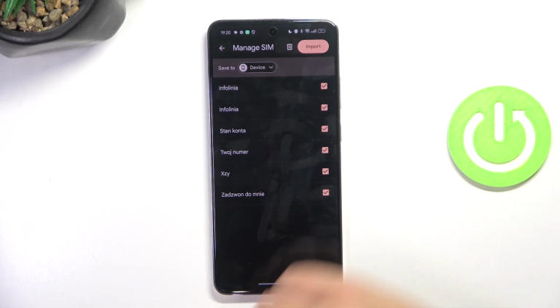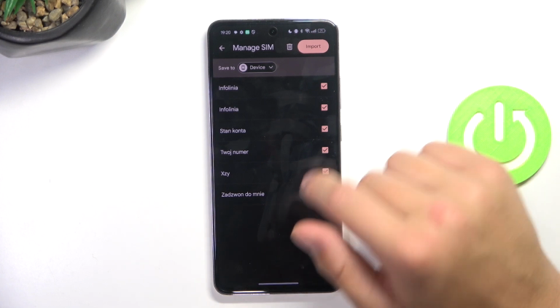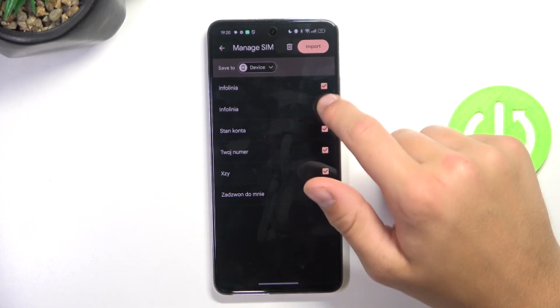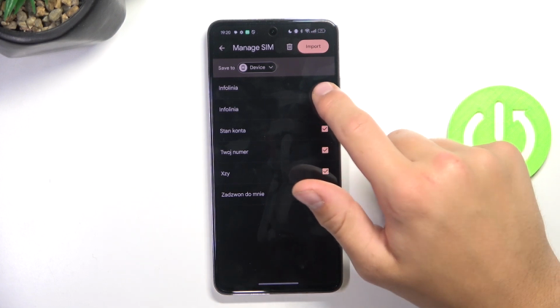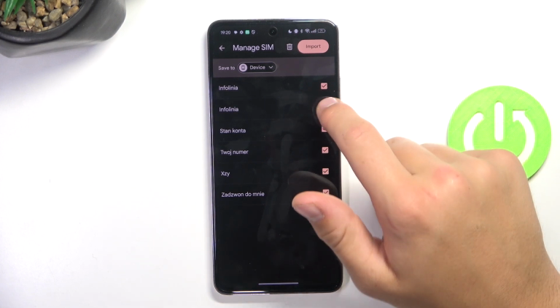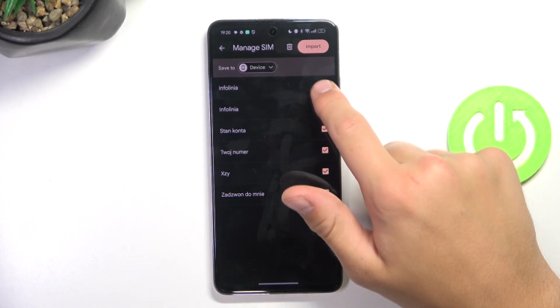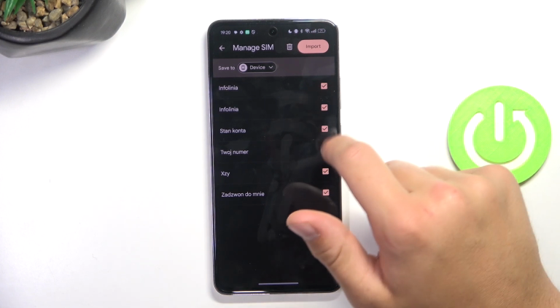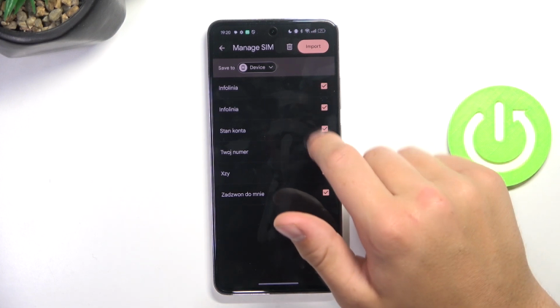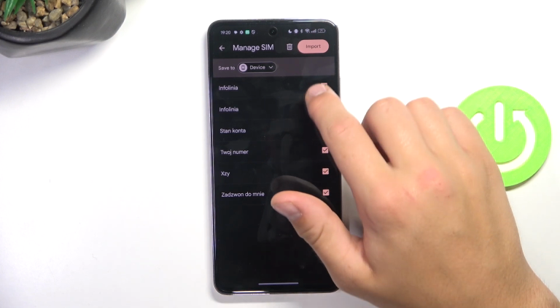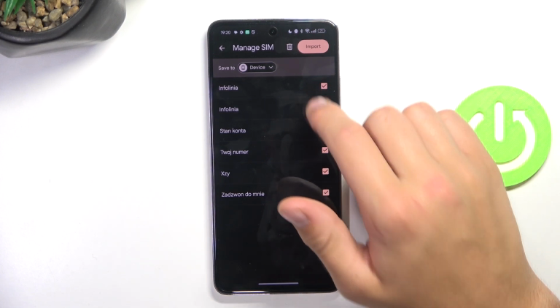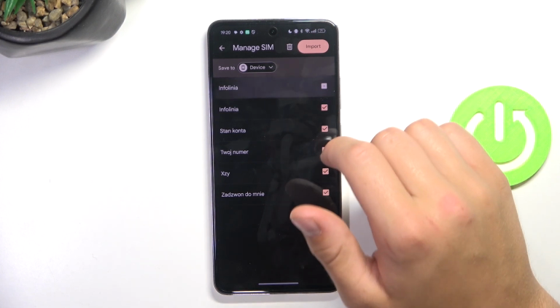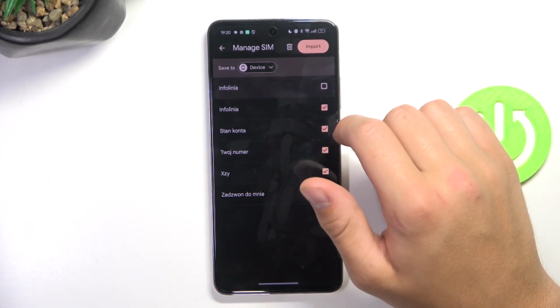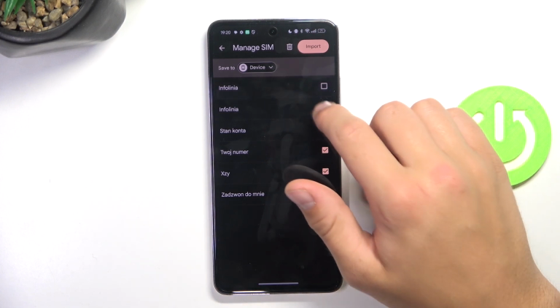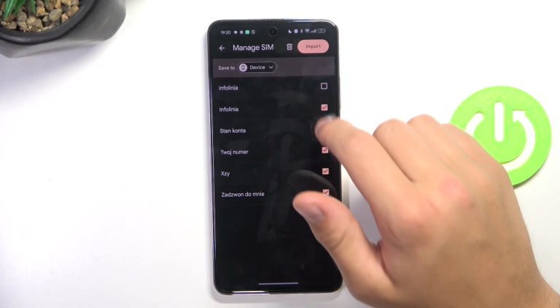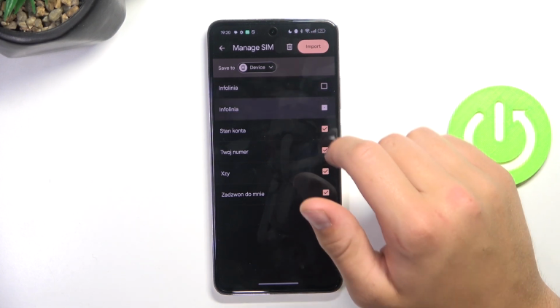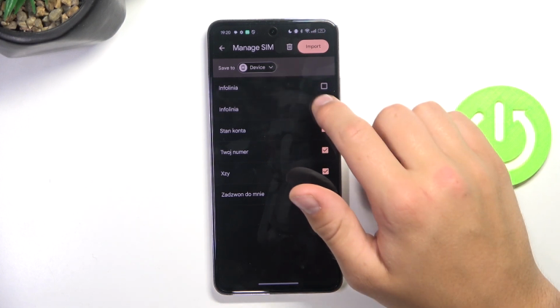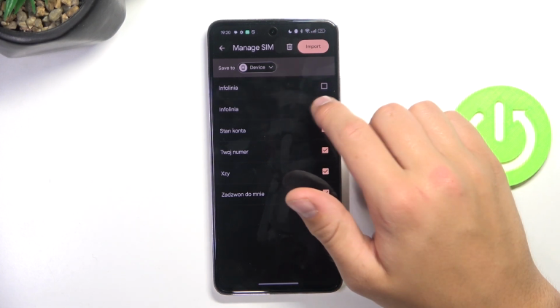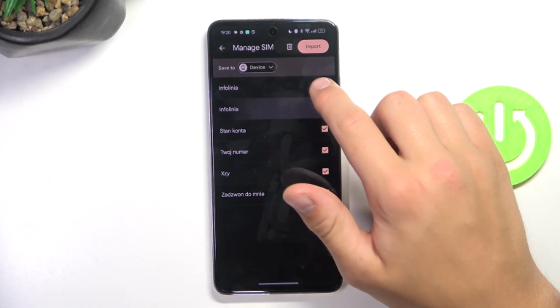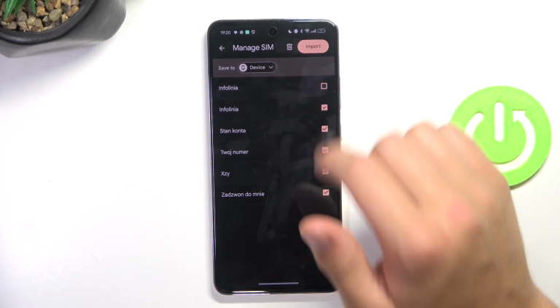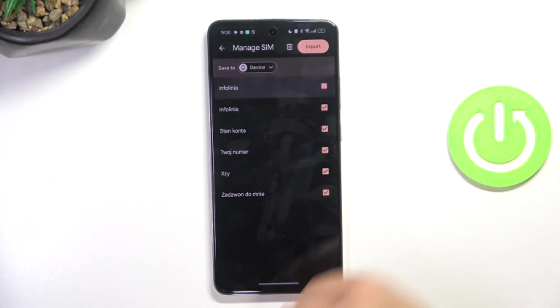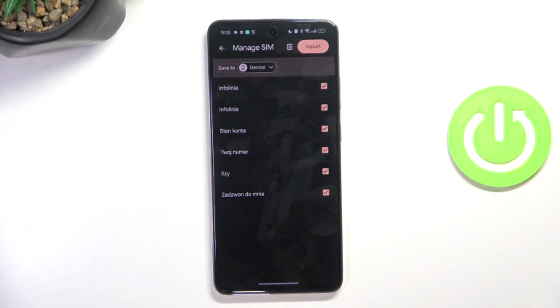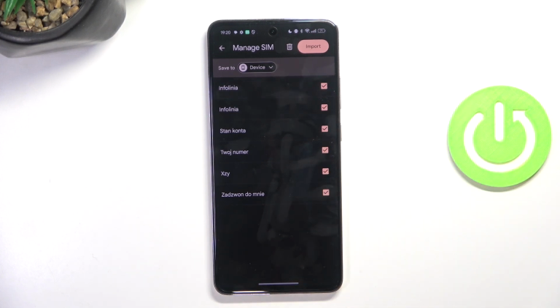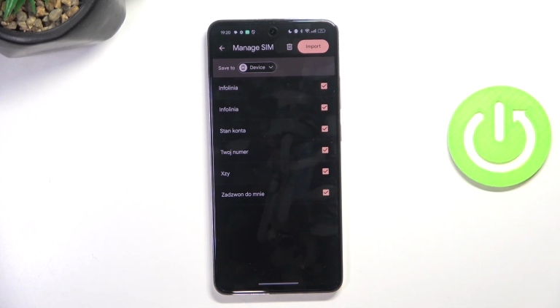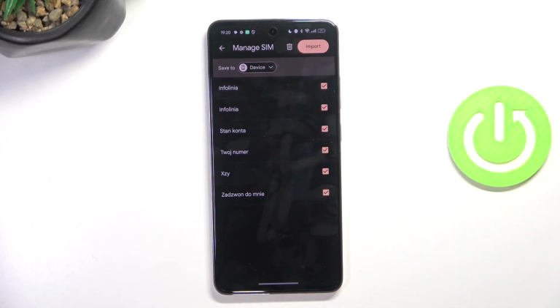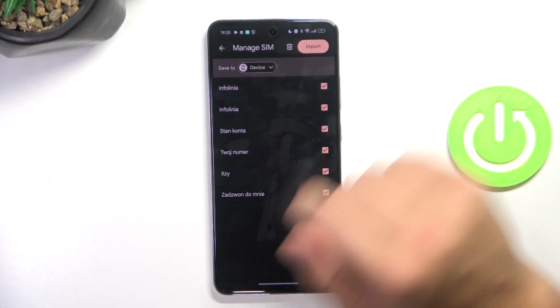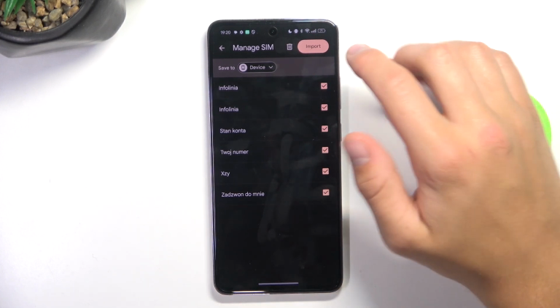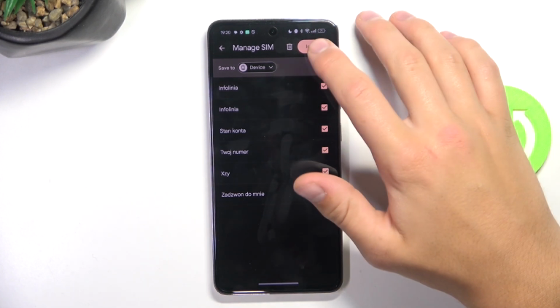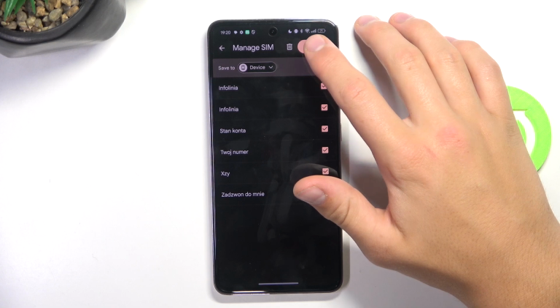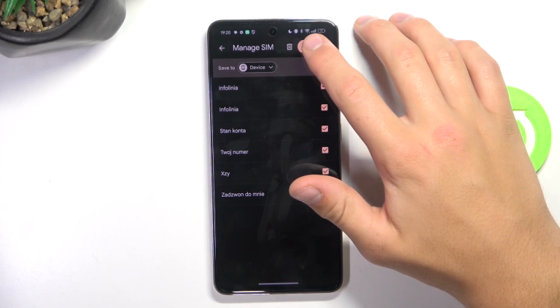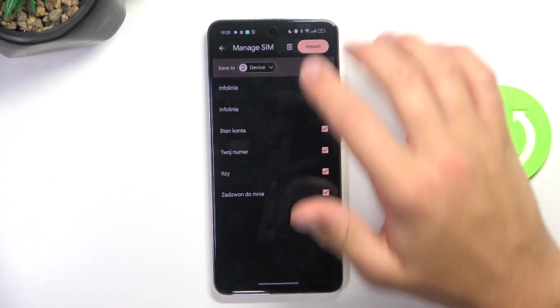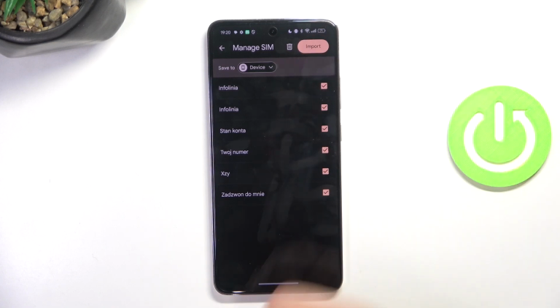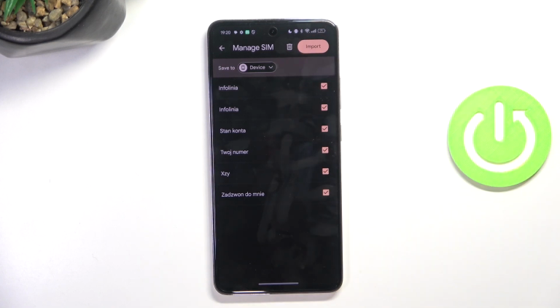Now you can select which contacts you would like to transfer. Now just simply tap on import.